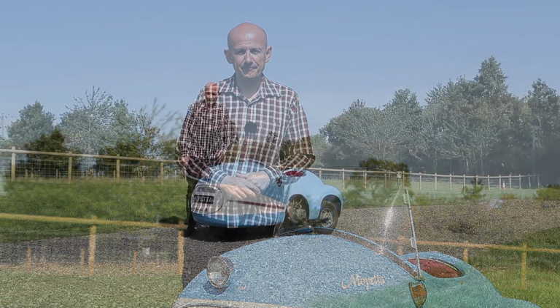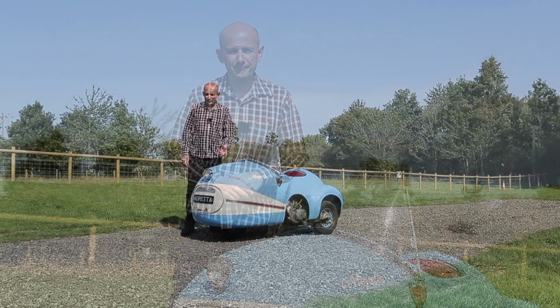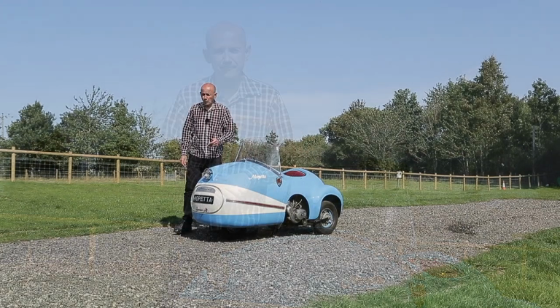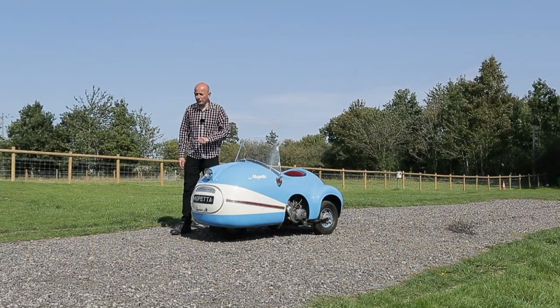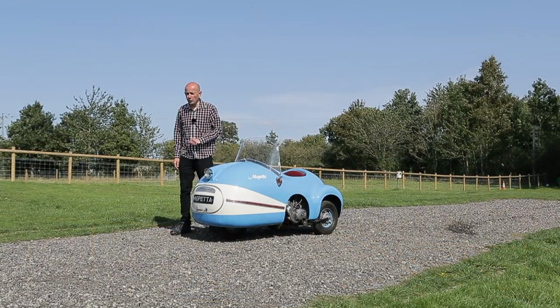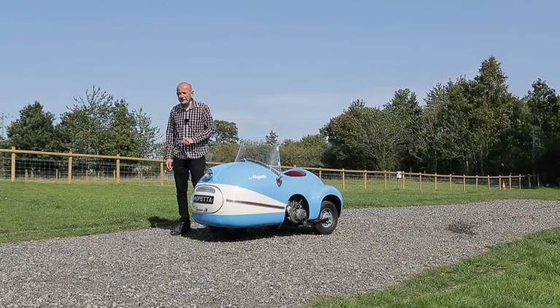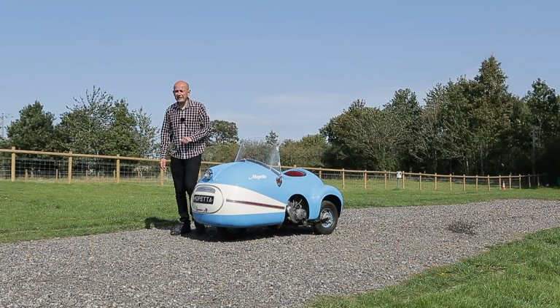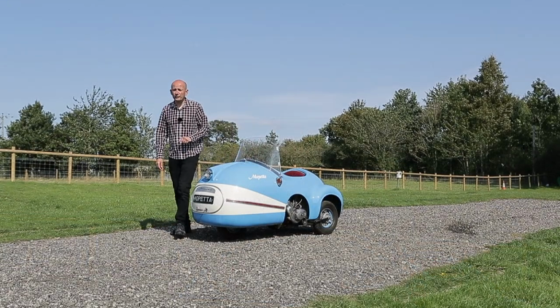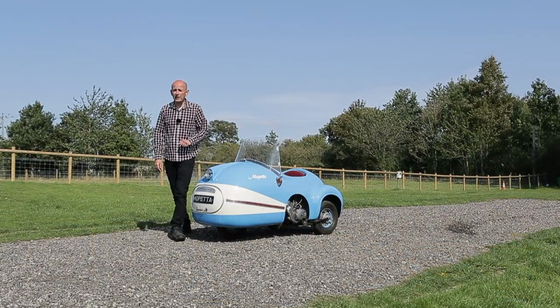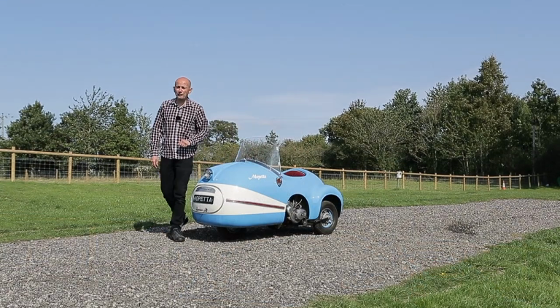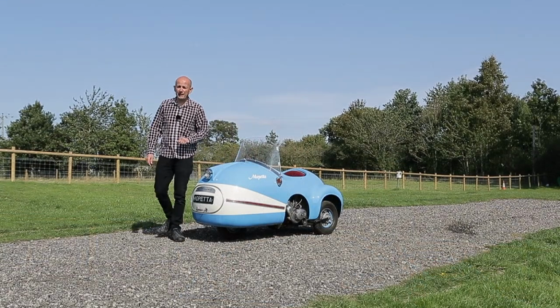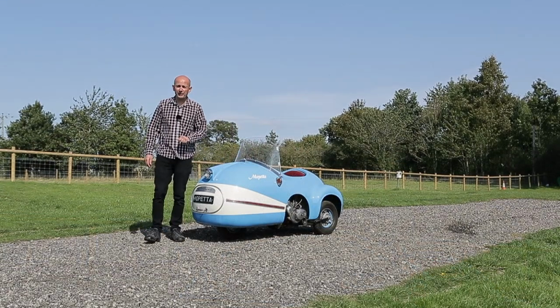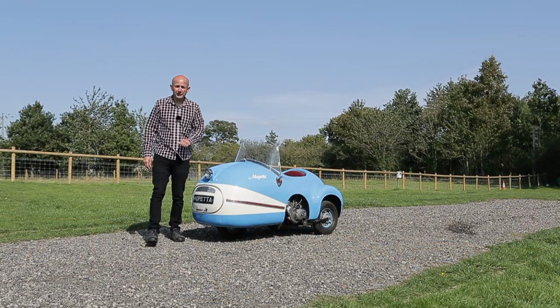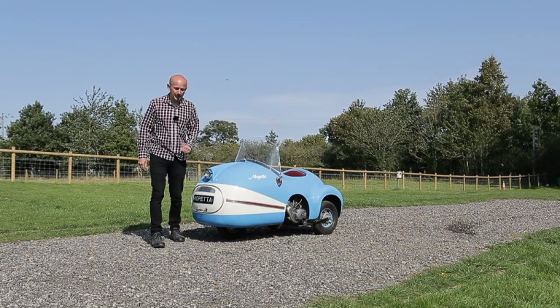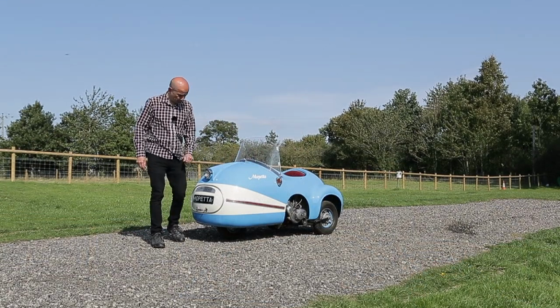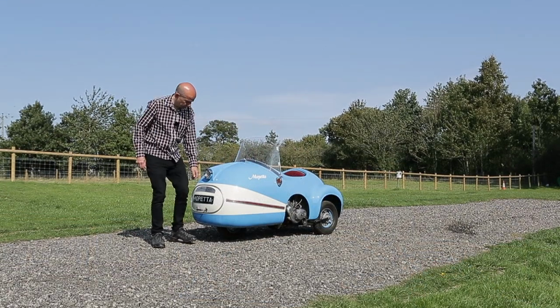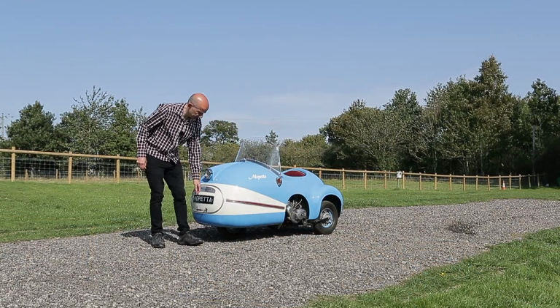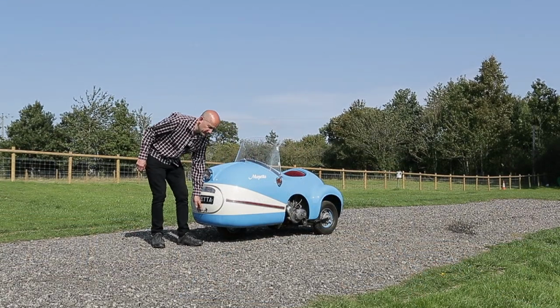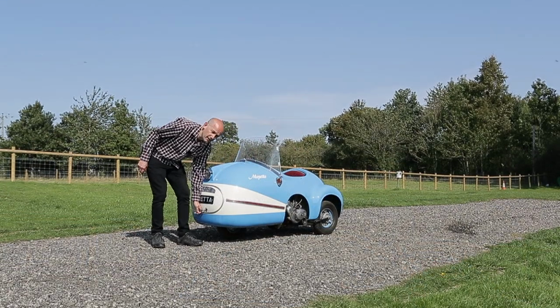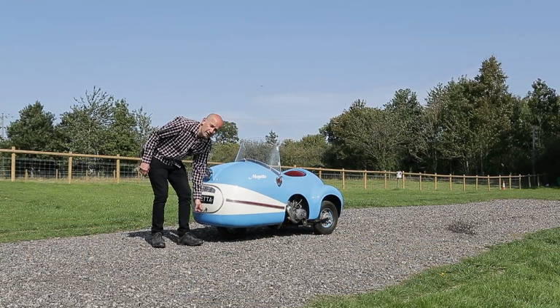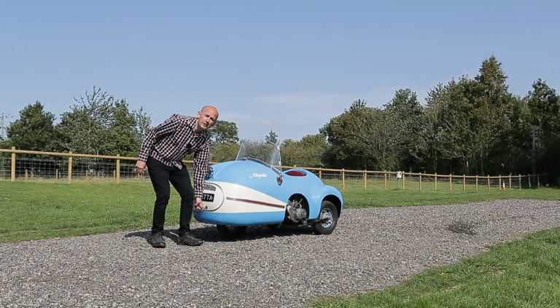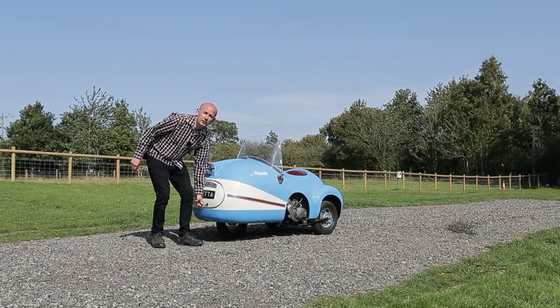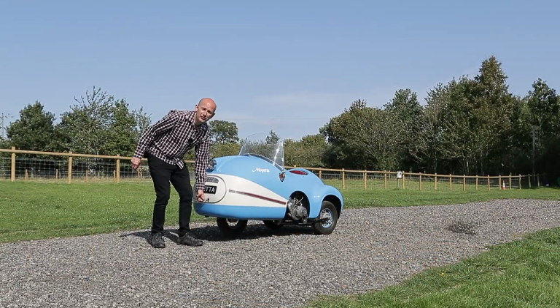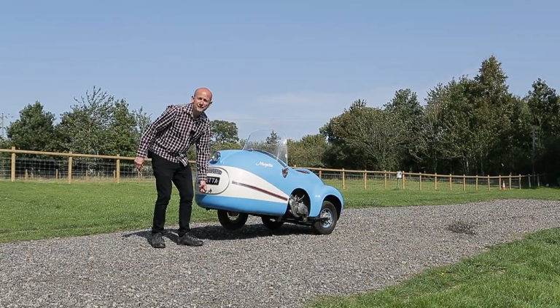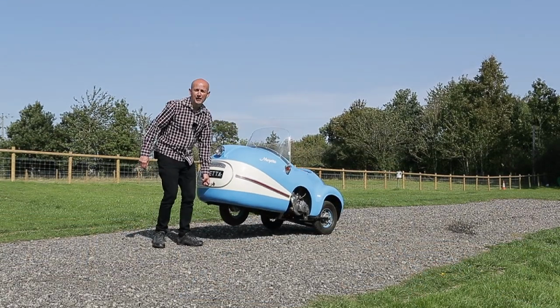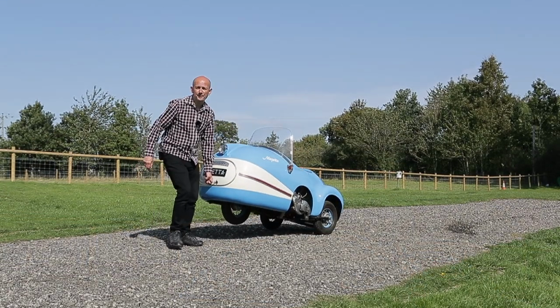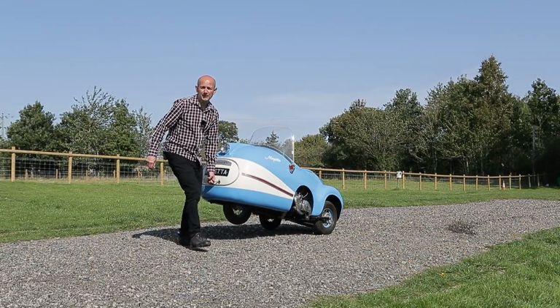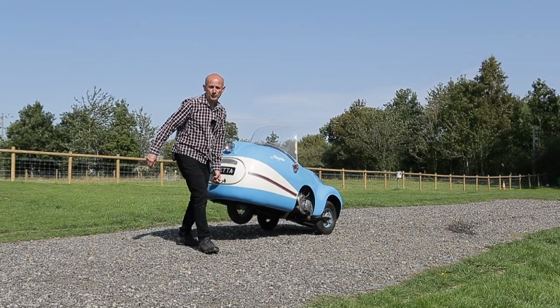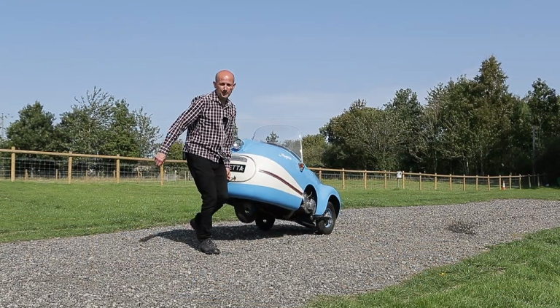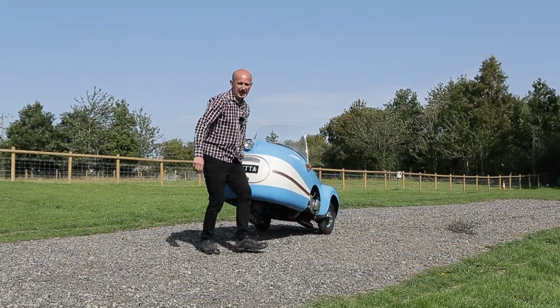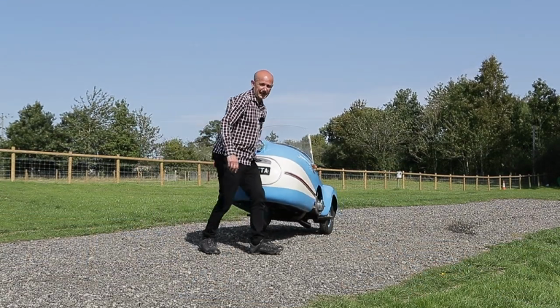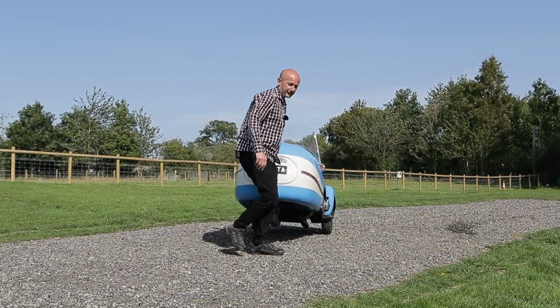So what do you do when you need to turn it around? Simple. You just lift it up and move it by hand.